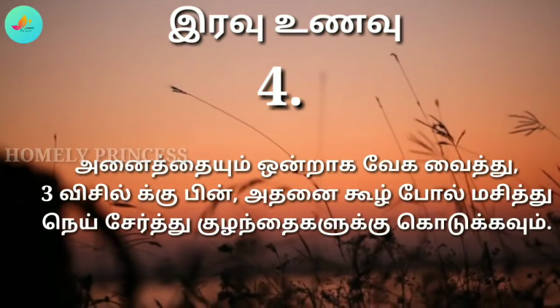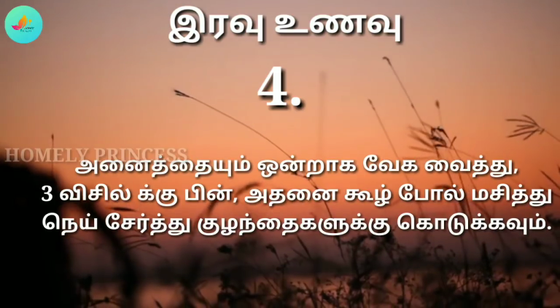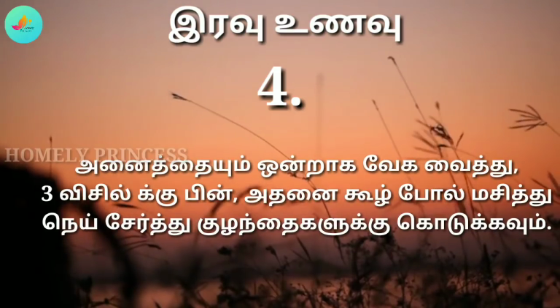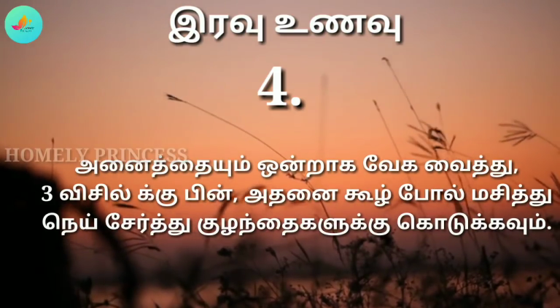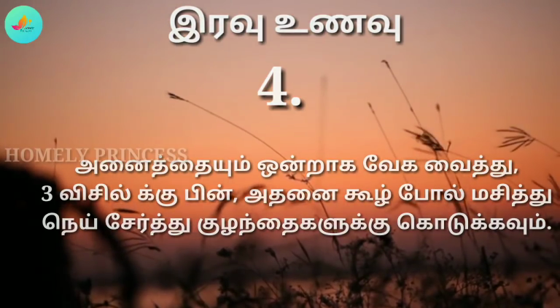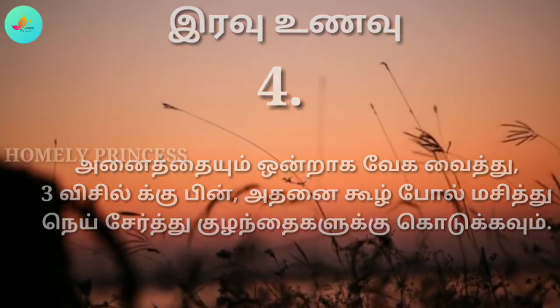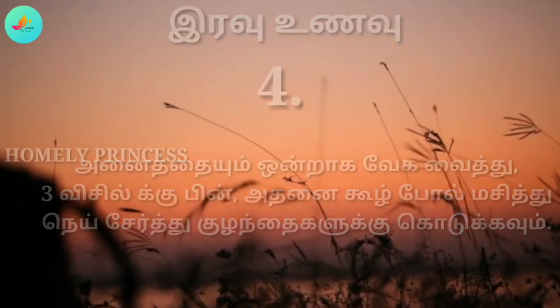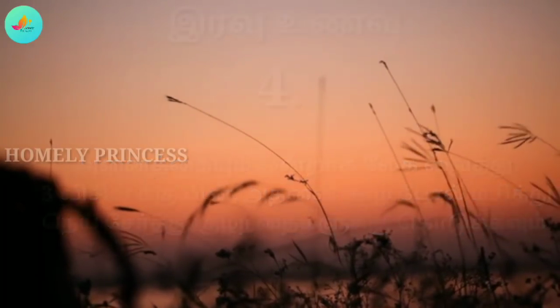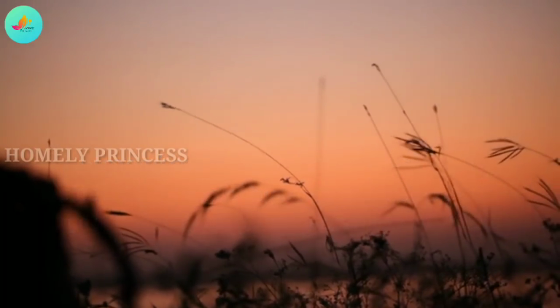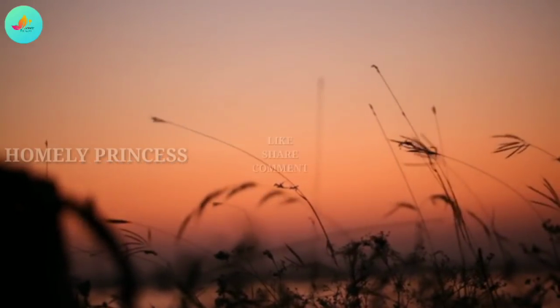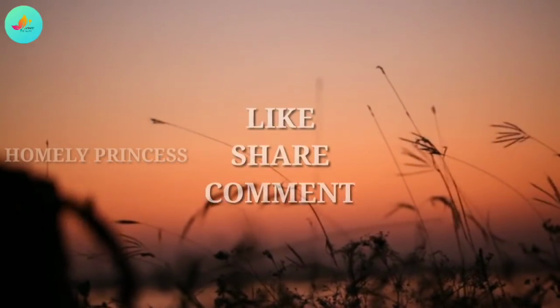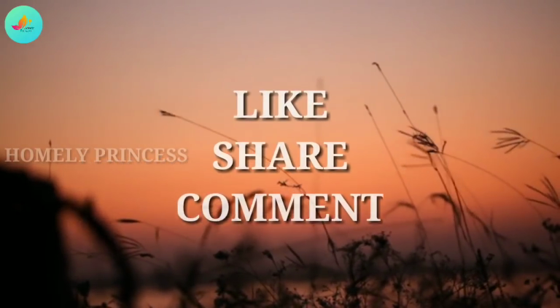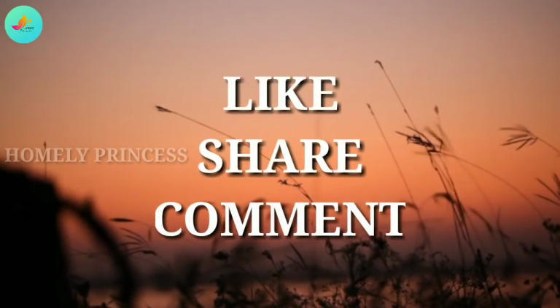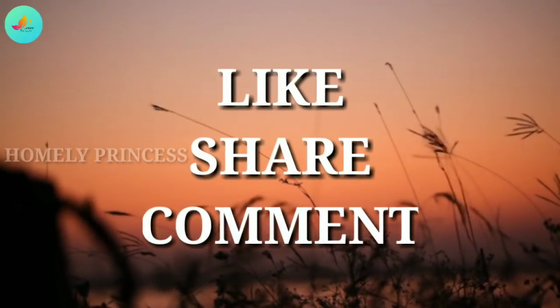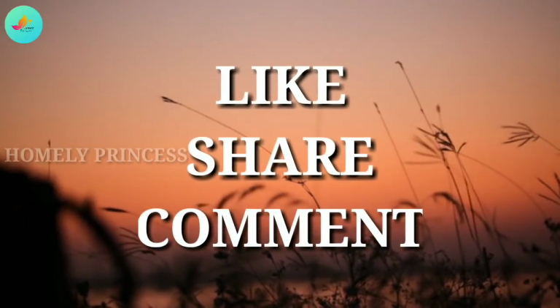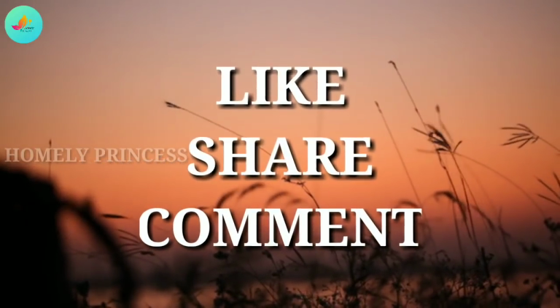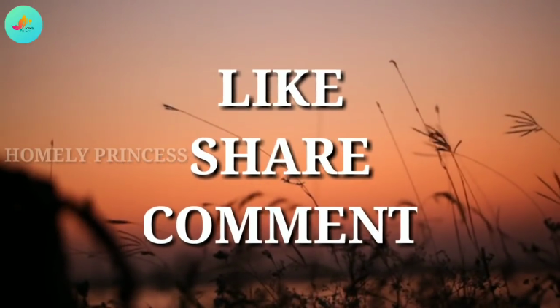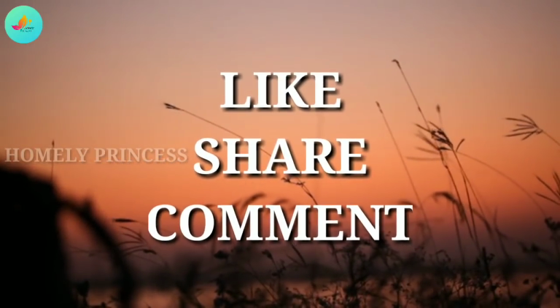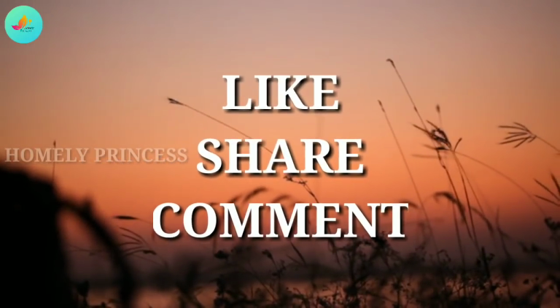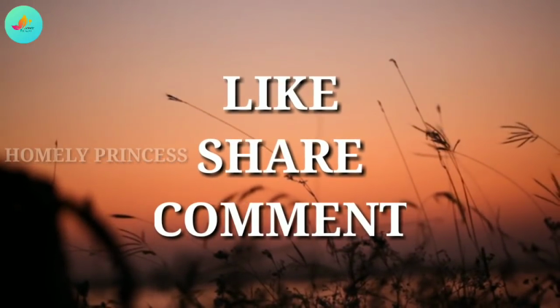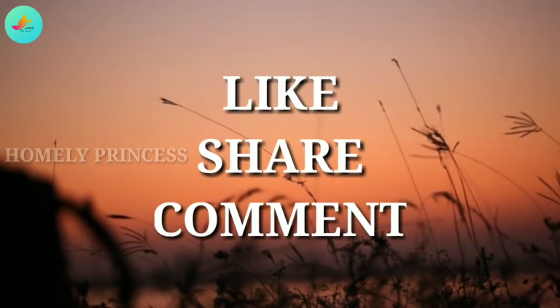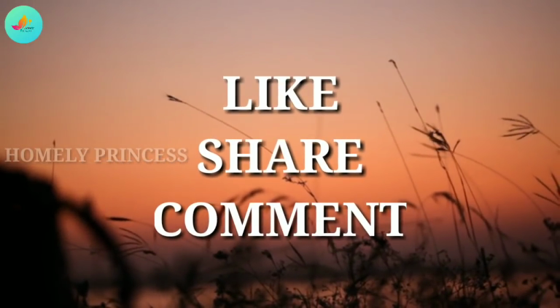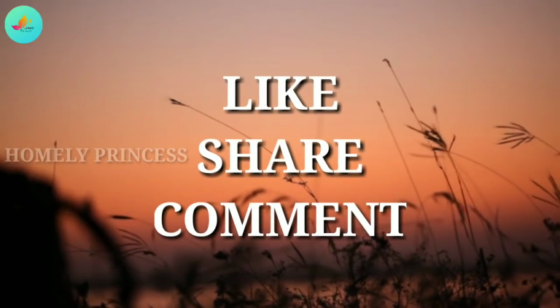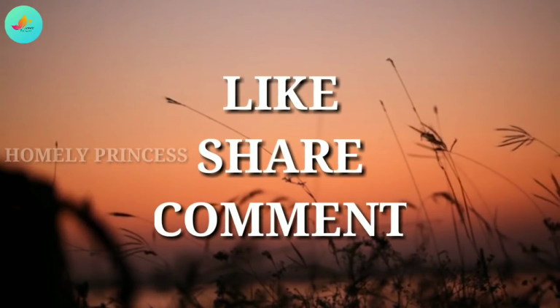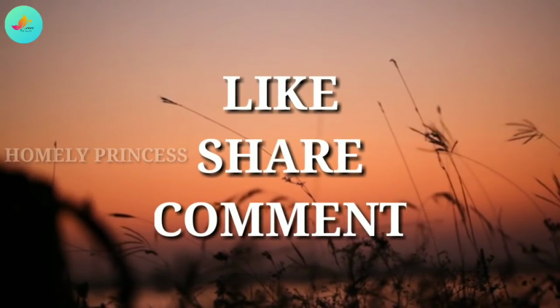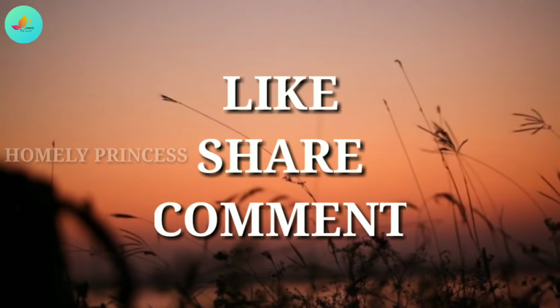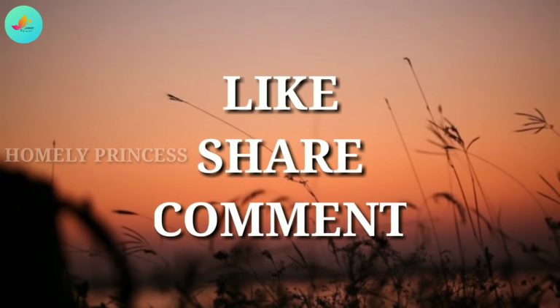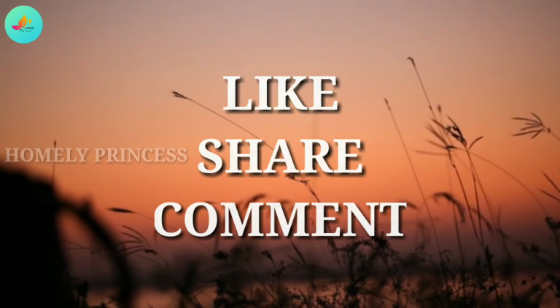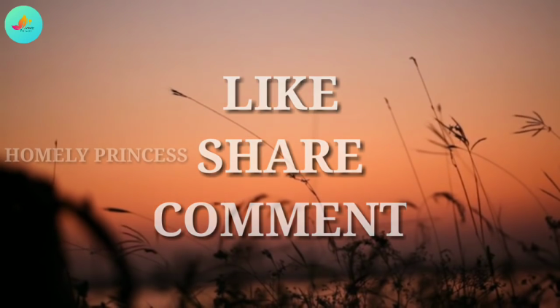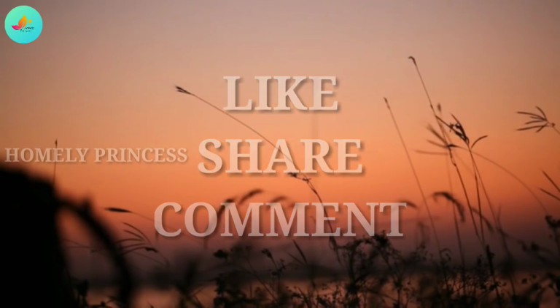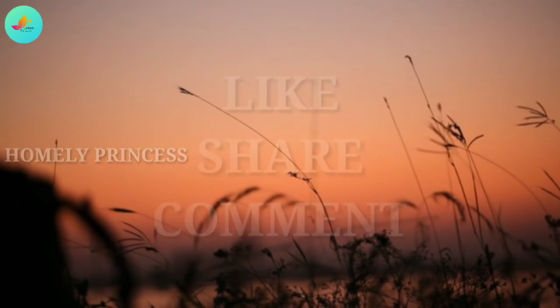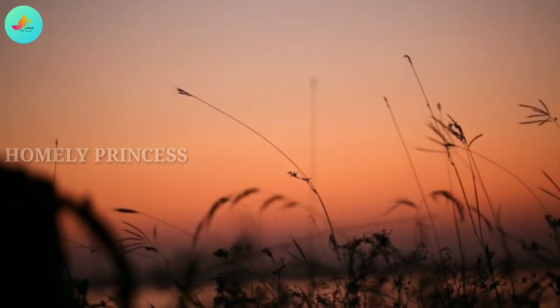Okay friends, if you like this video, please like and share. Bye!